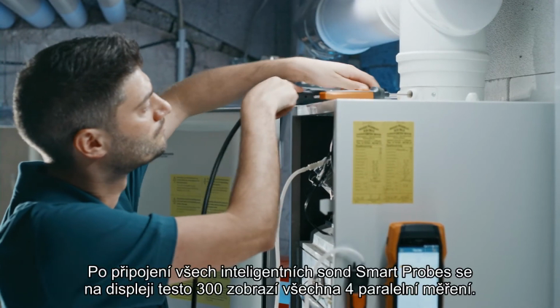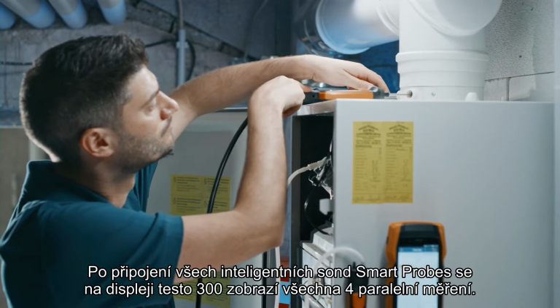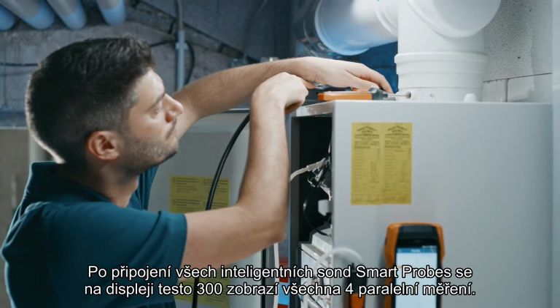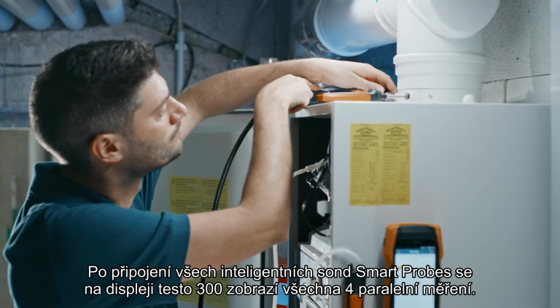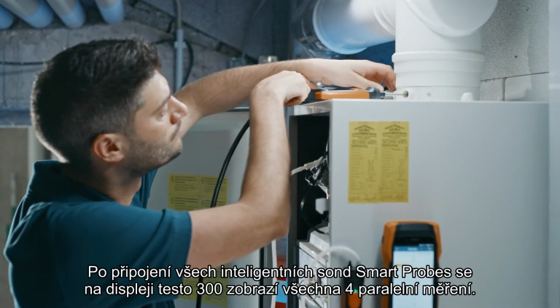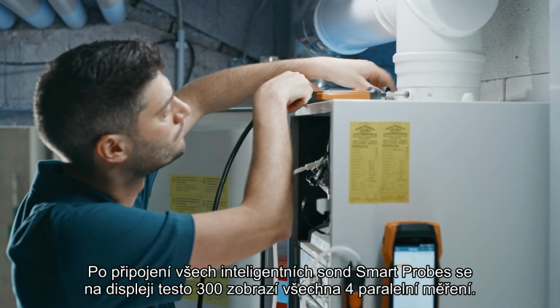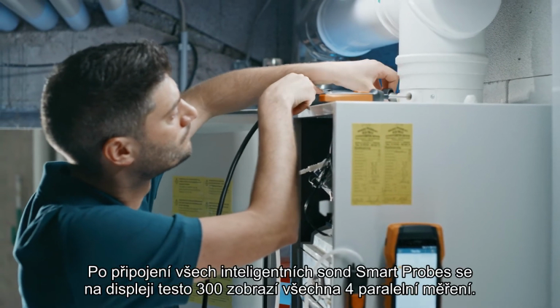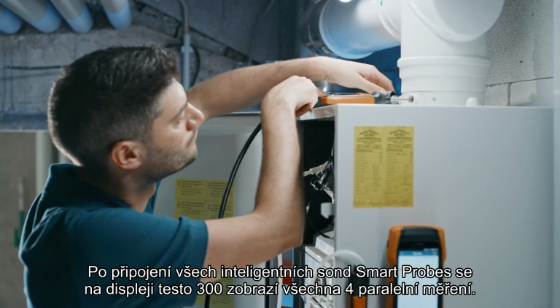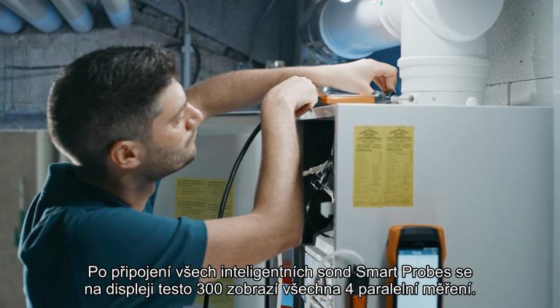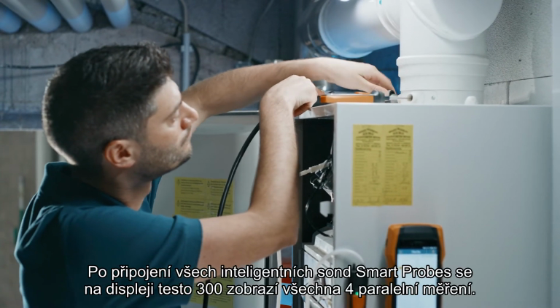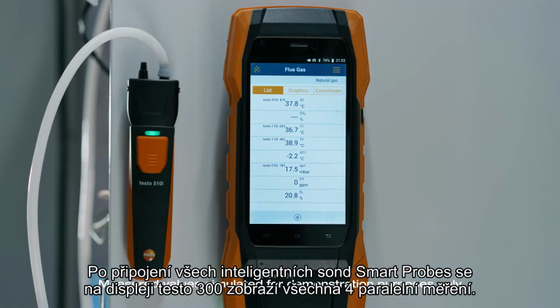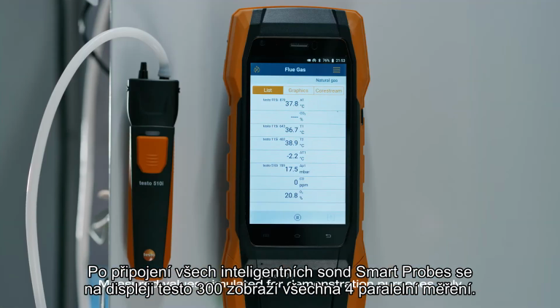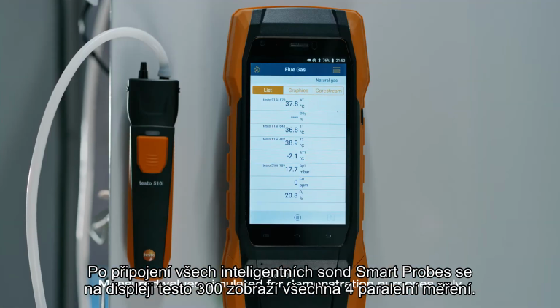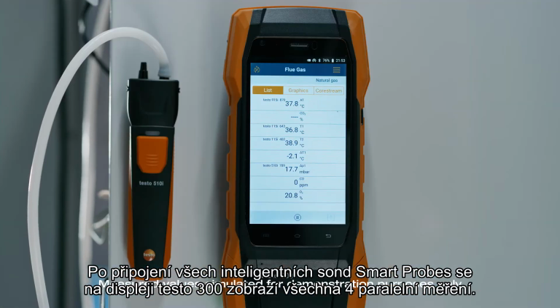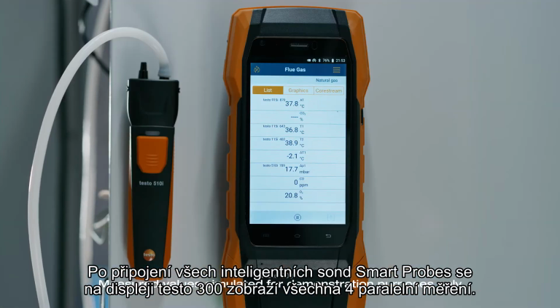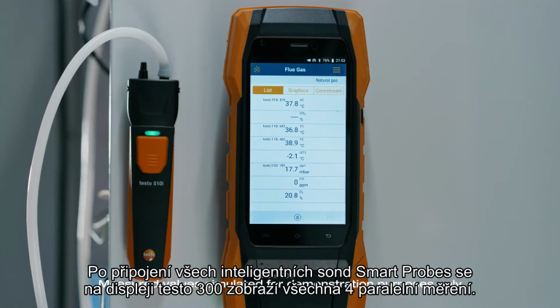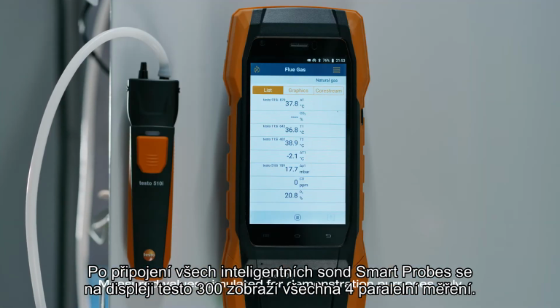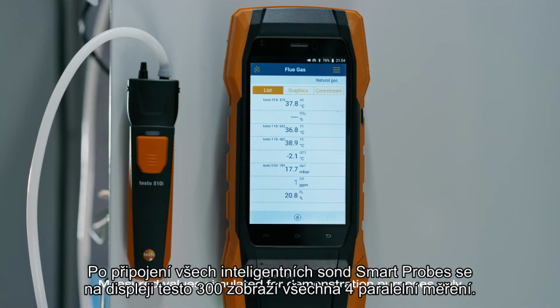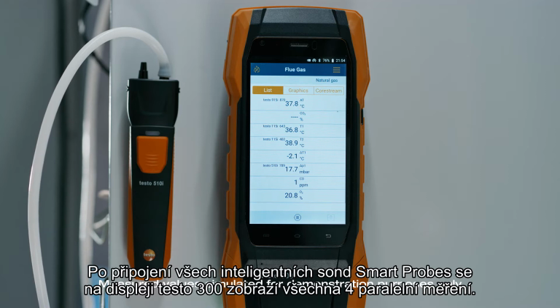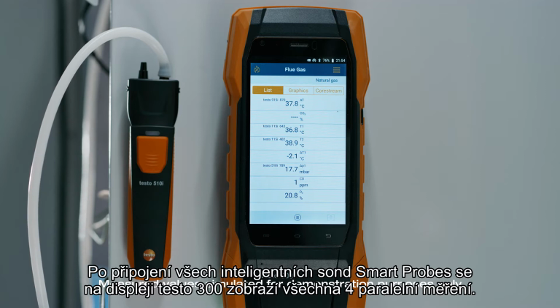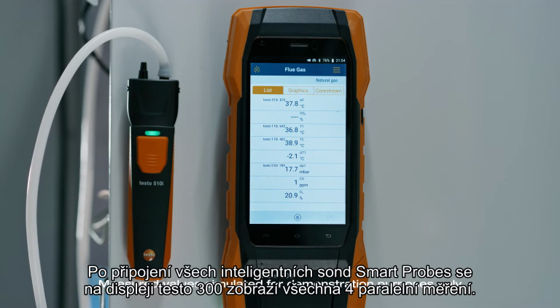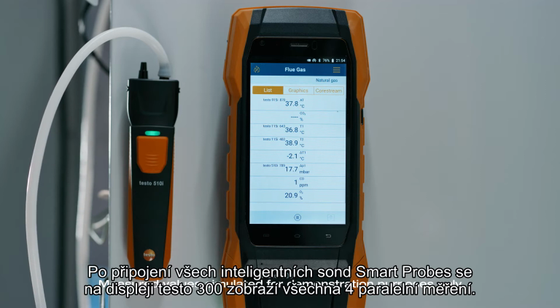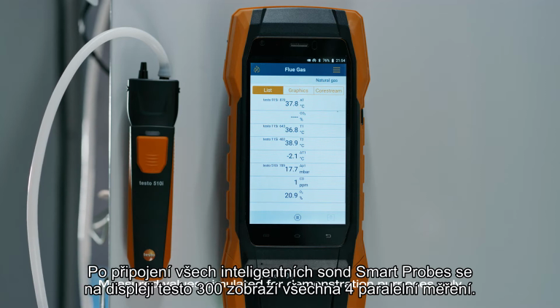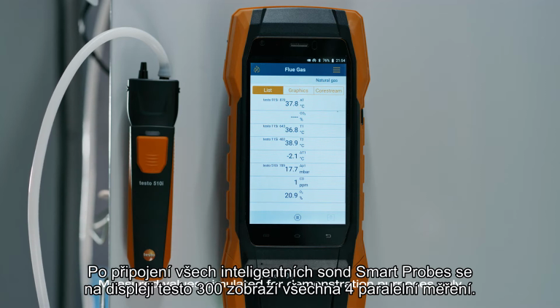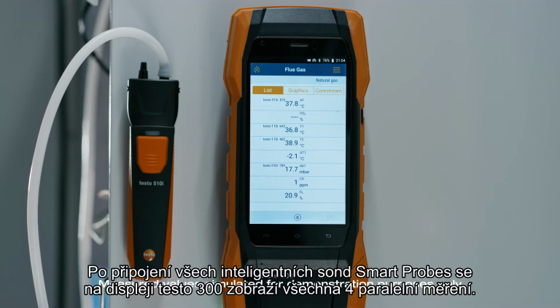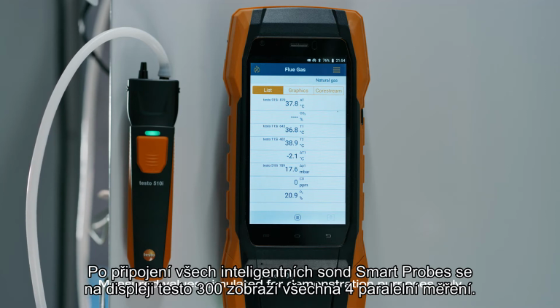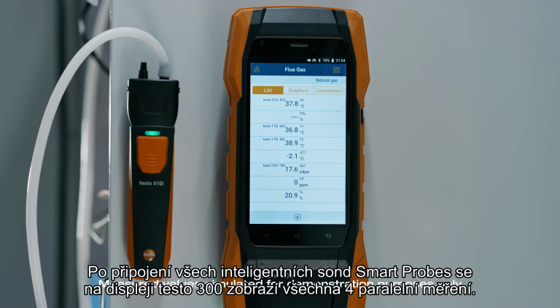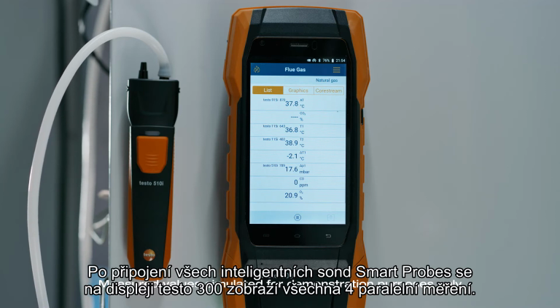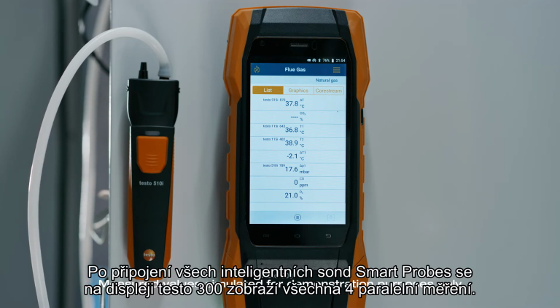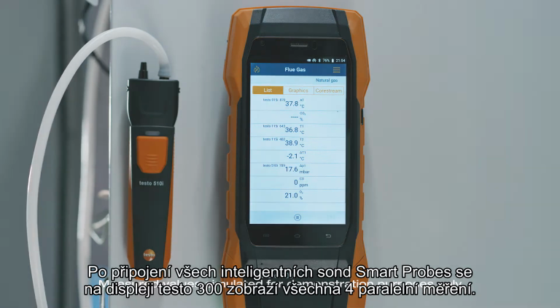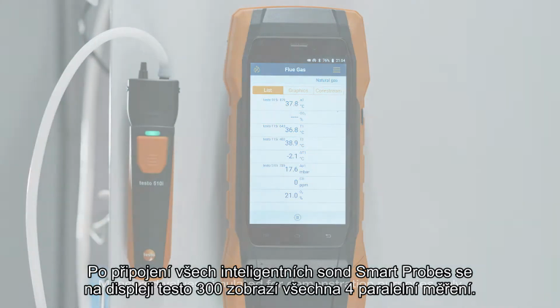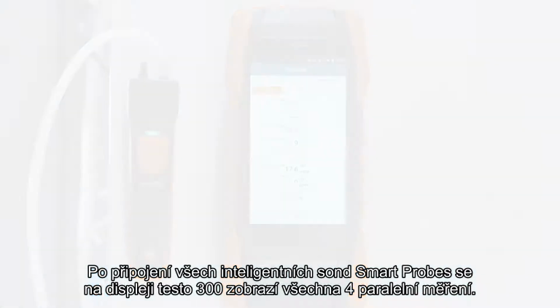Once you have connected all smart probes, all four parallel measurements appear on your Testo 300 next level display.